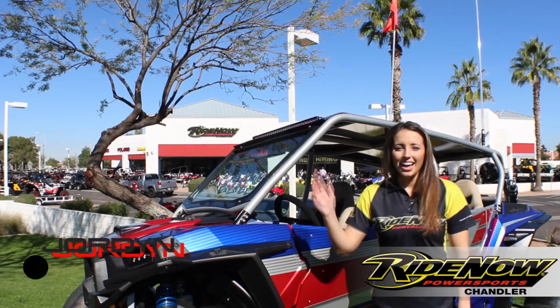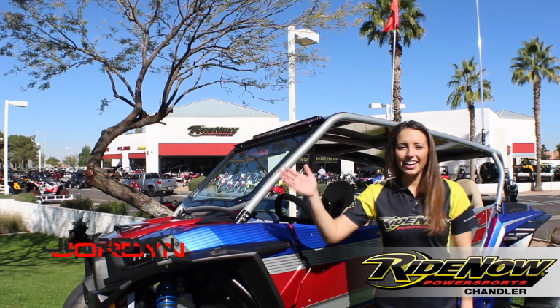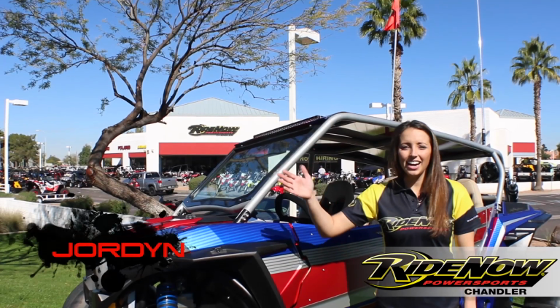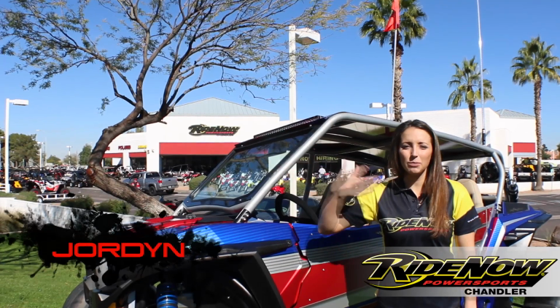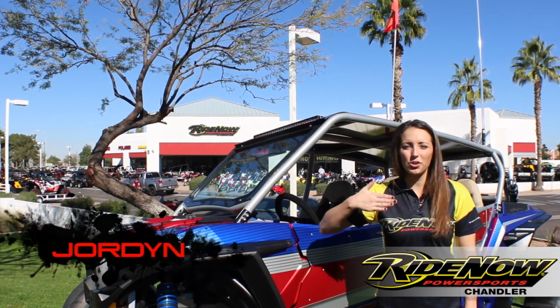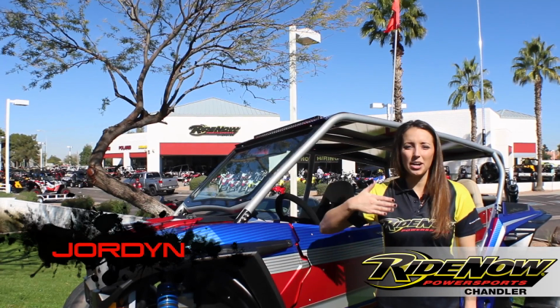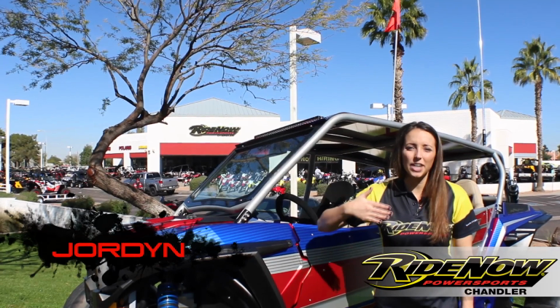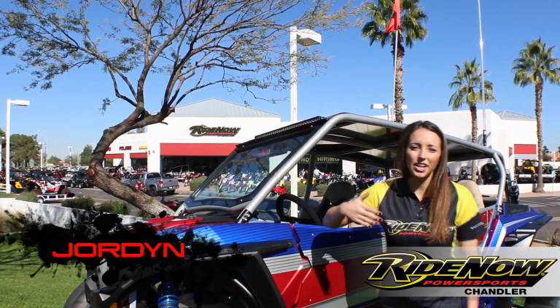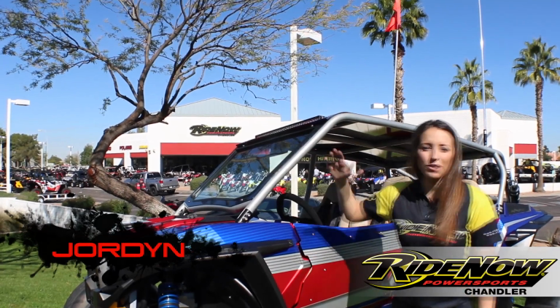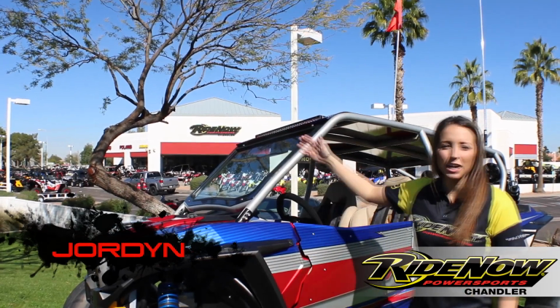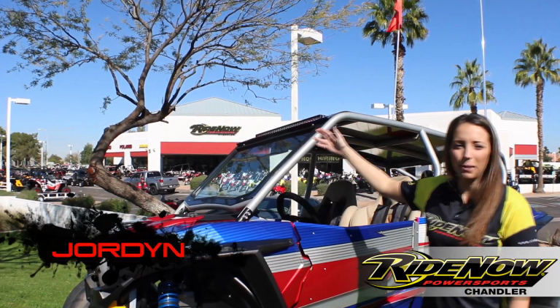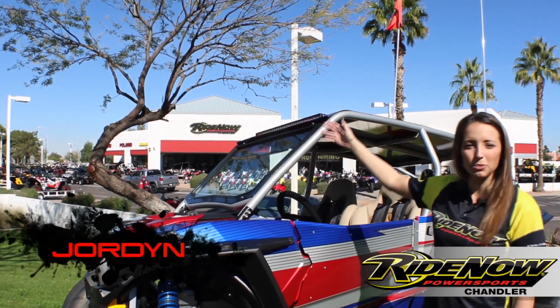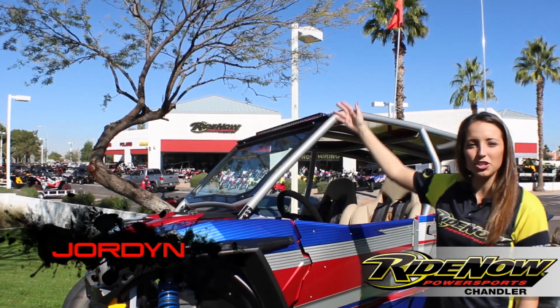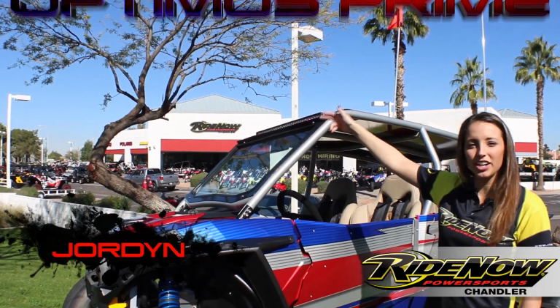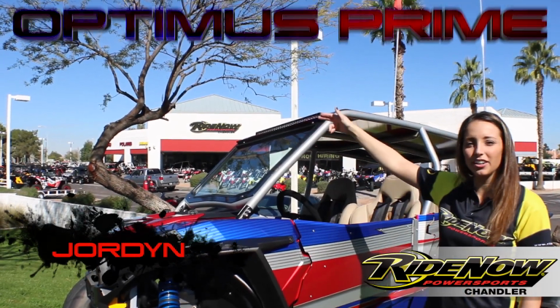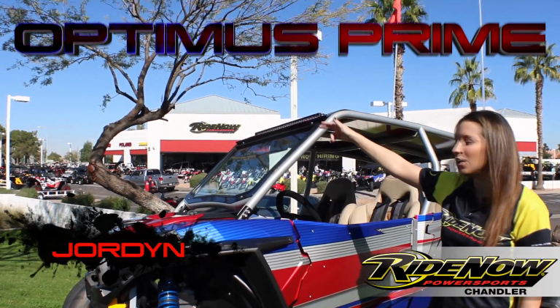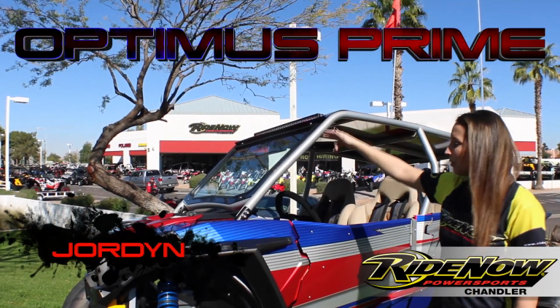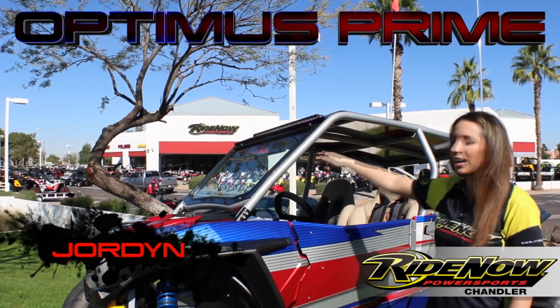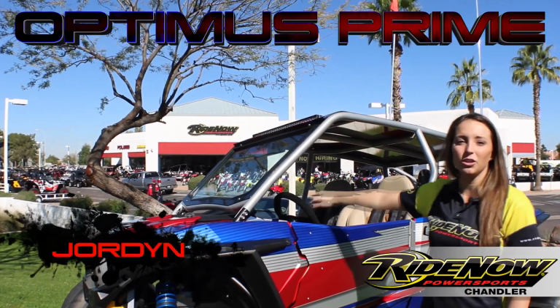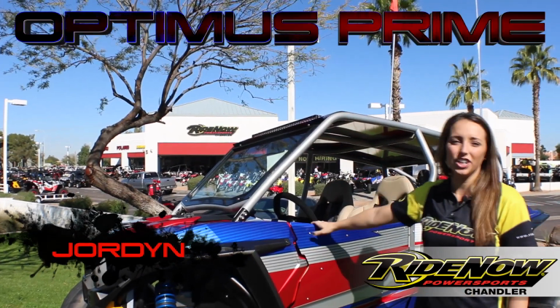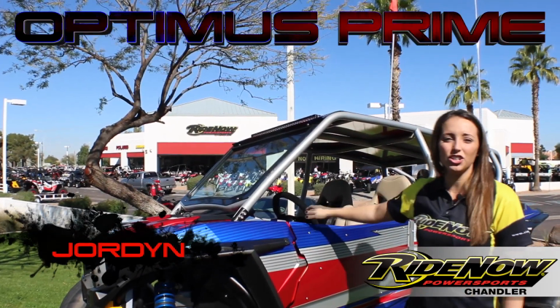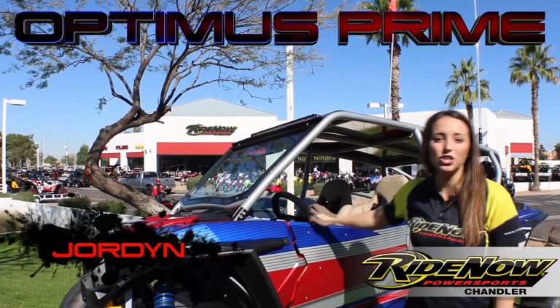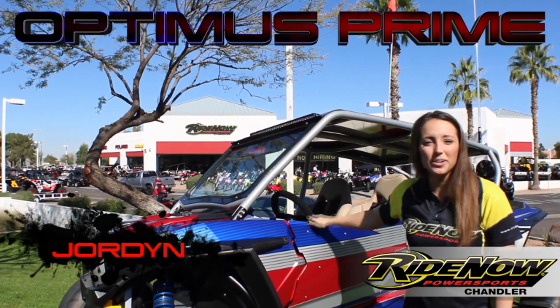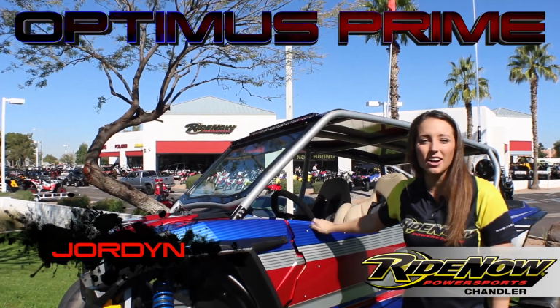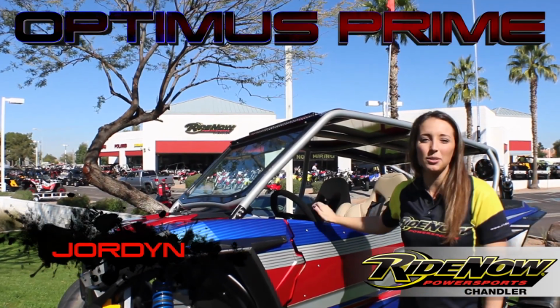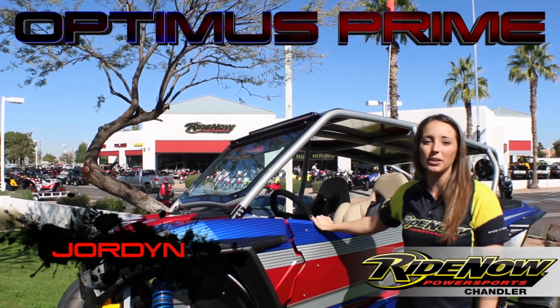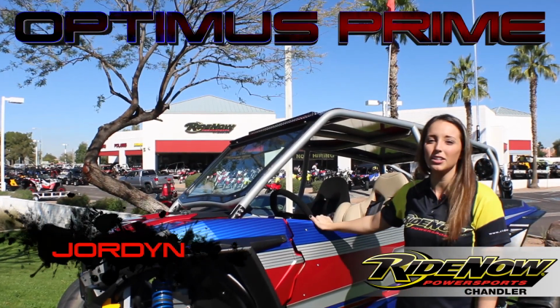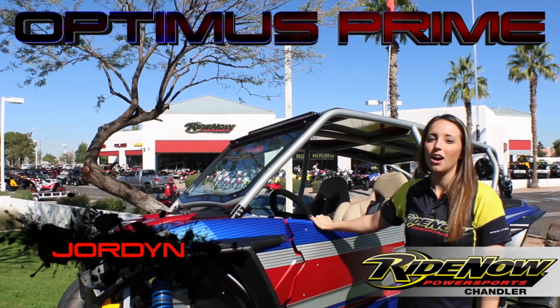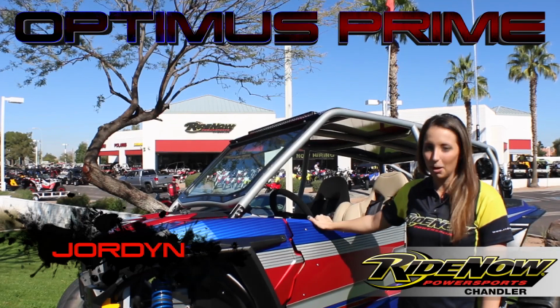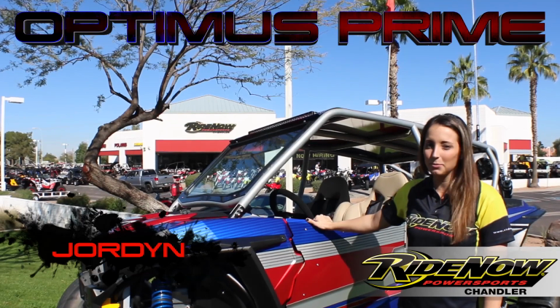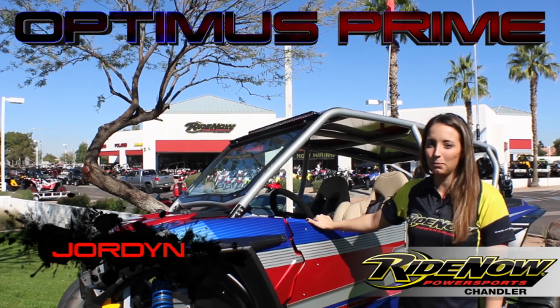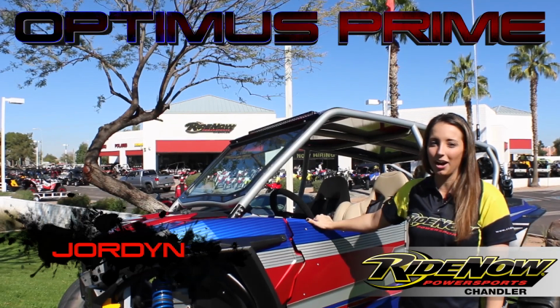Hey guys, I'm Jordan. I'm down here at RideNow Power Sports Chandler. We're checking out Chandler's newest custom build, Optimus Prime.